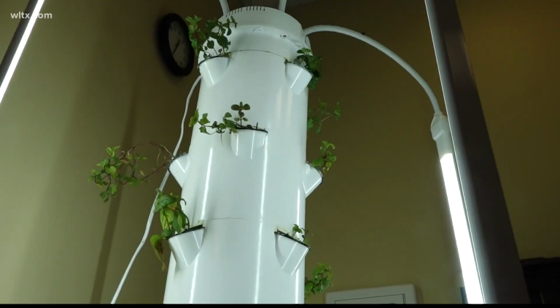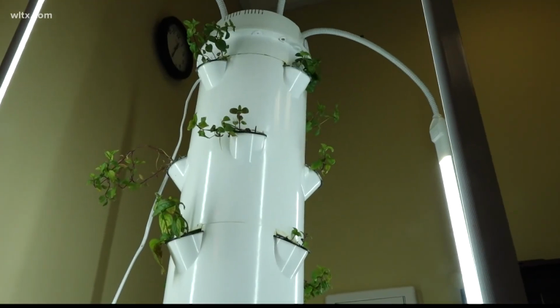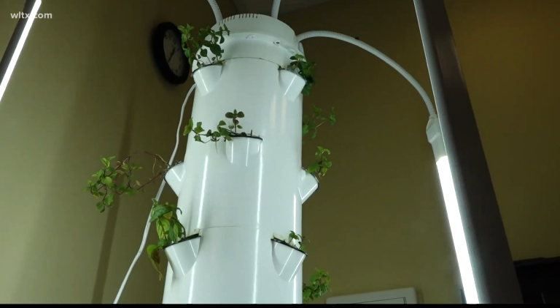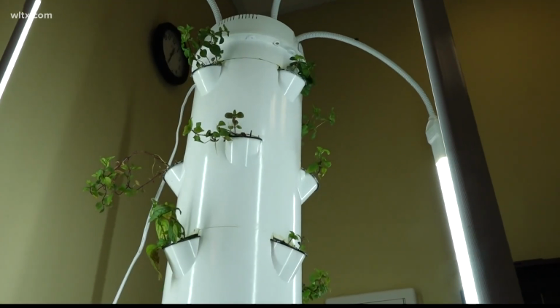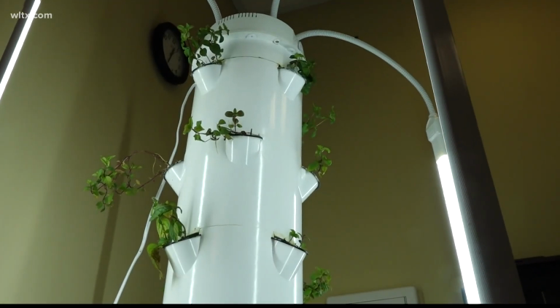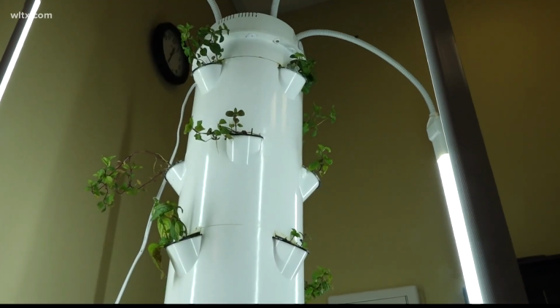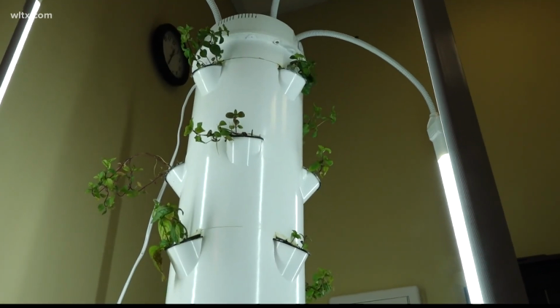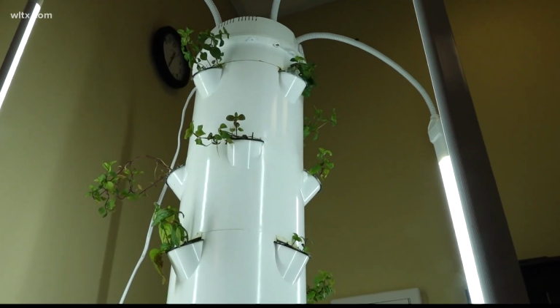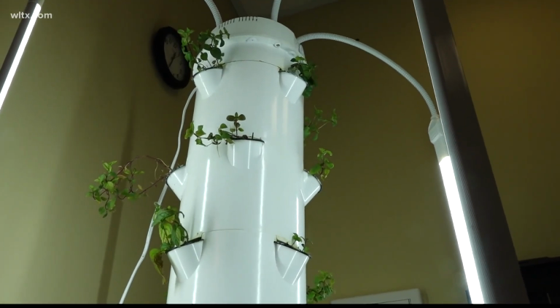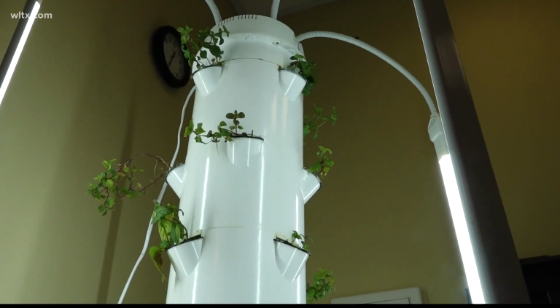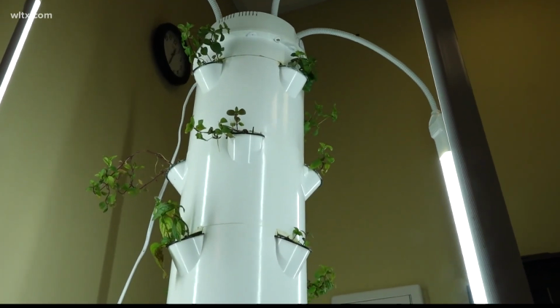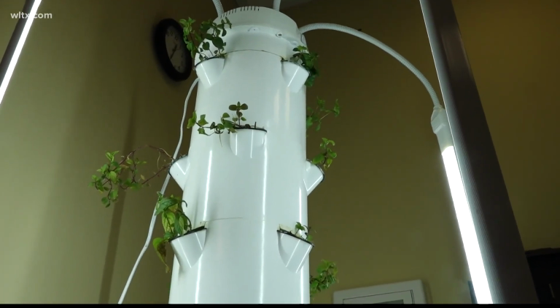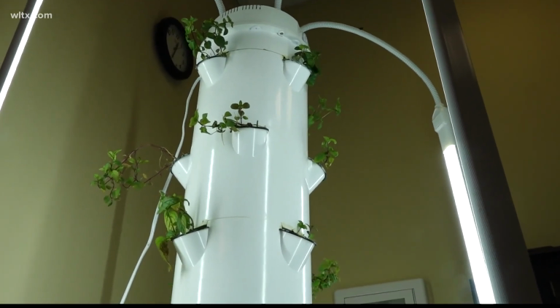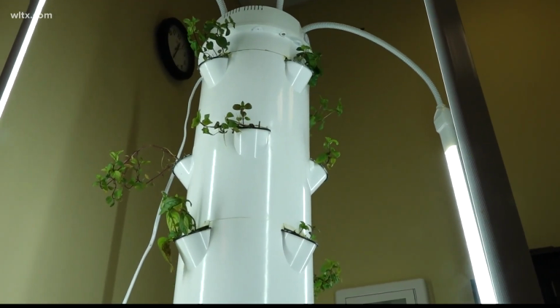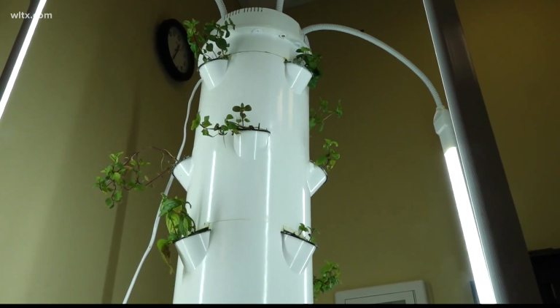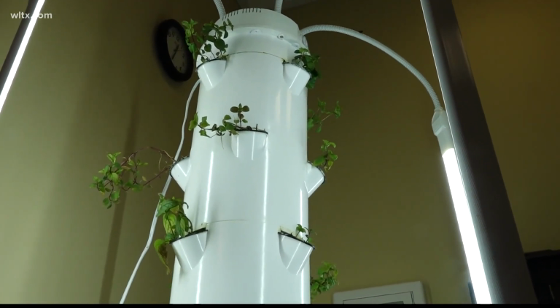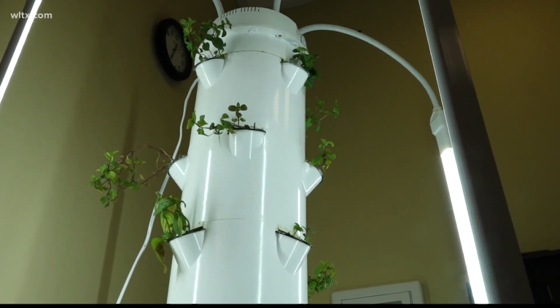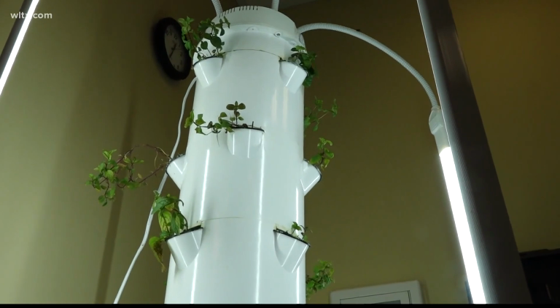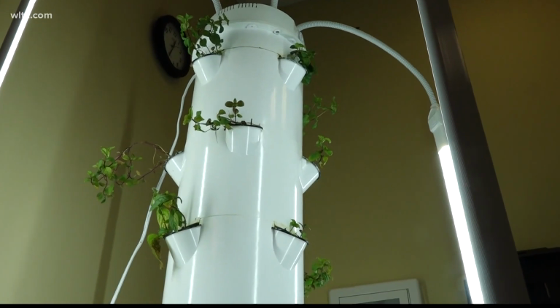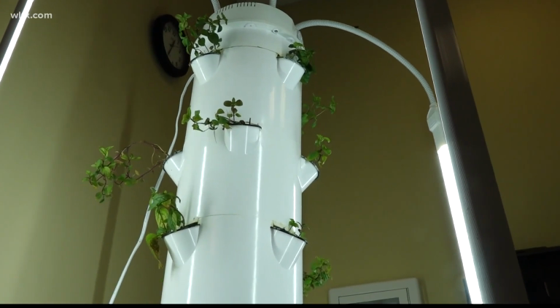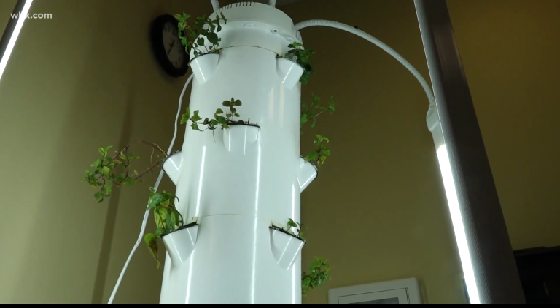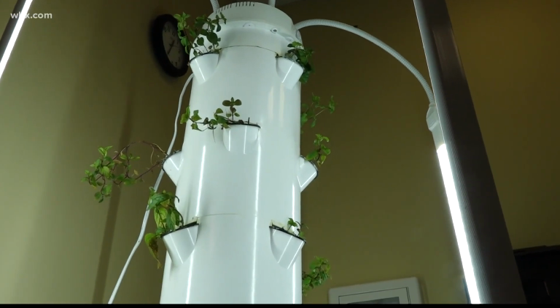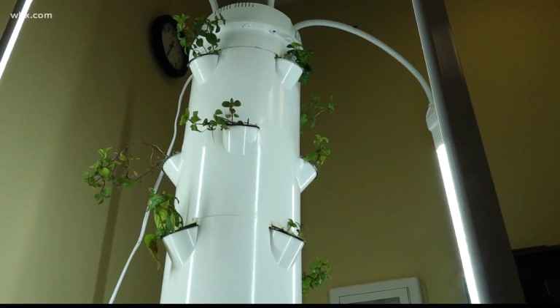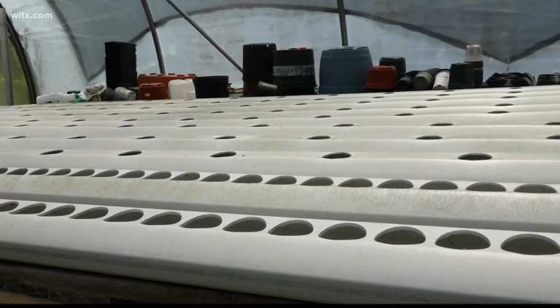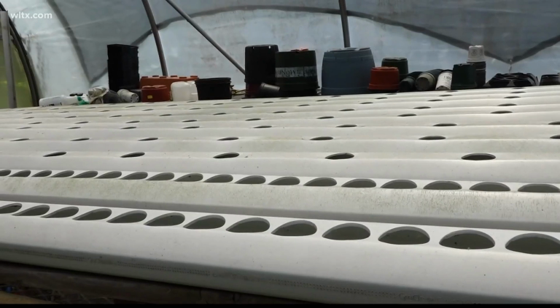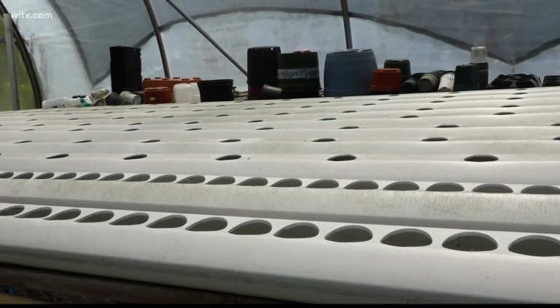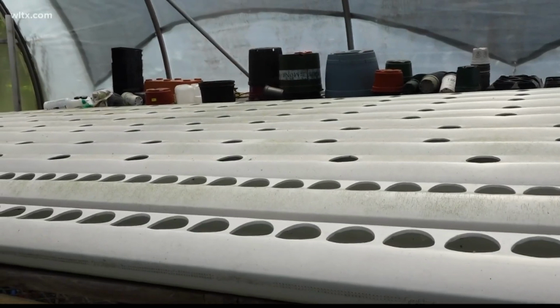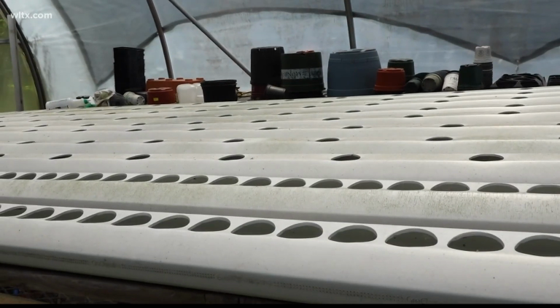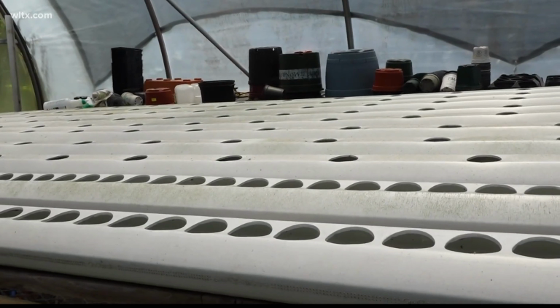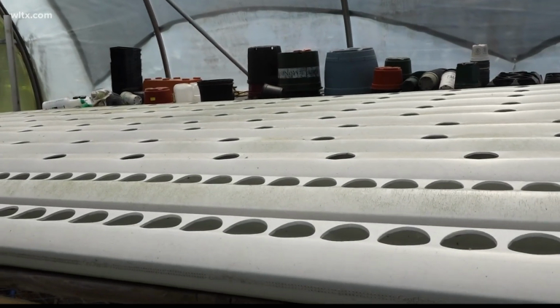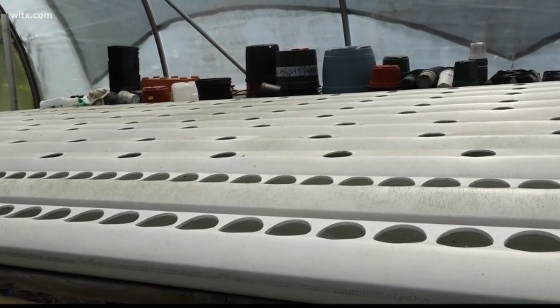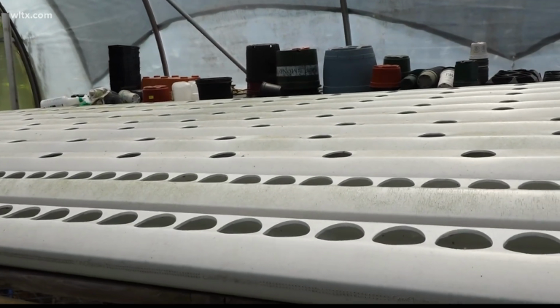That's Larry Cook with USC. He heads up sustainability, where the university has two types of hydroponic gardens.